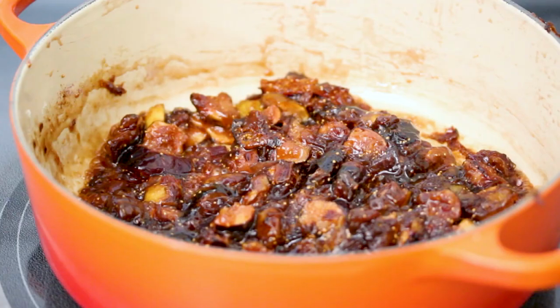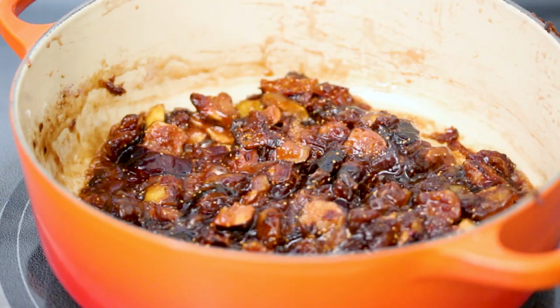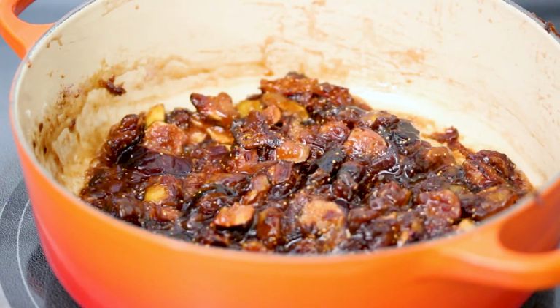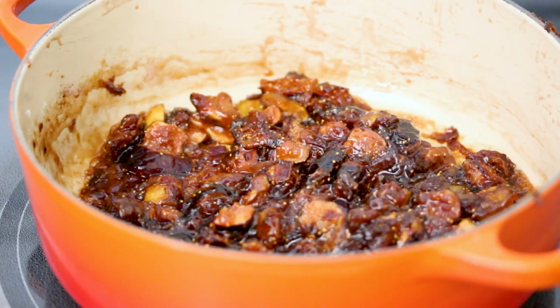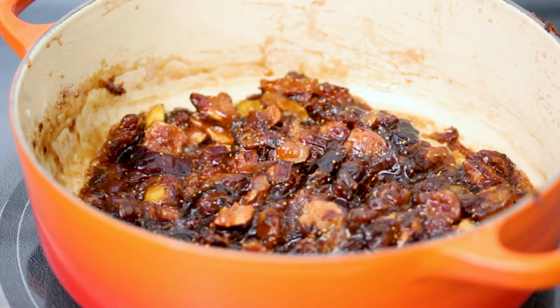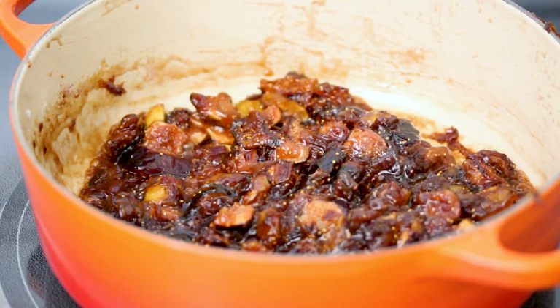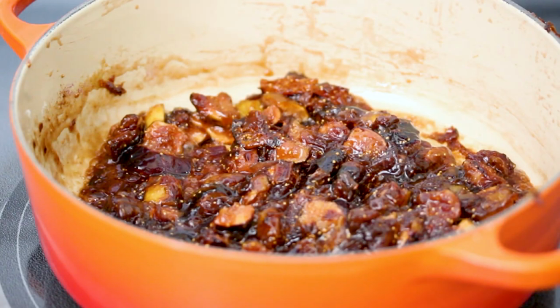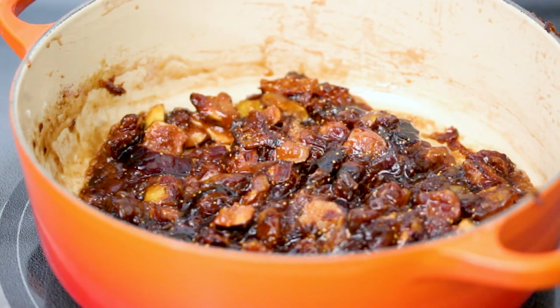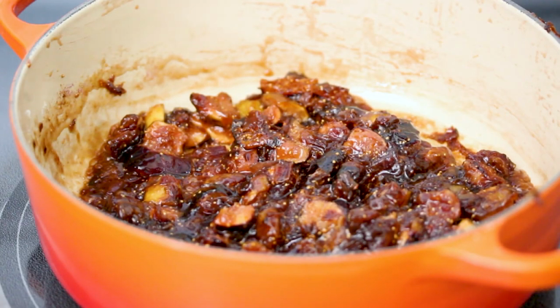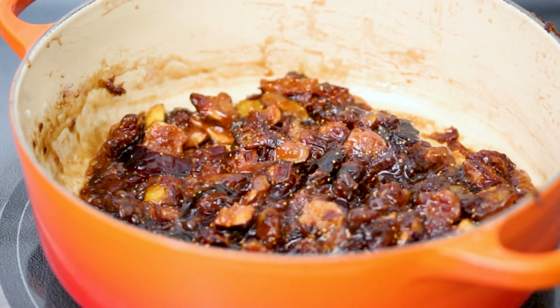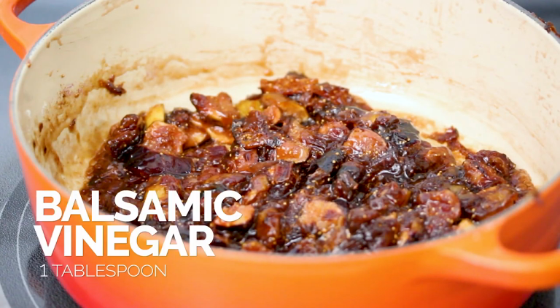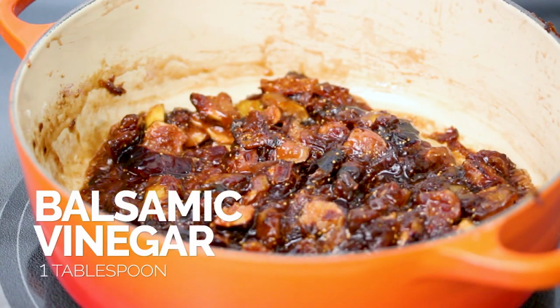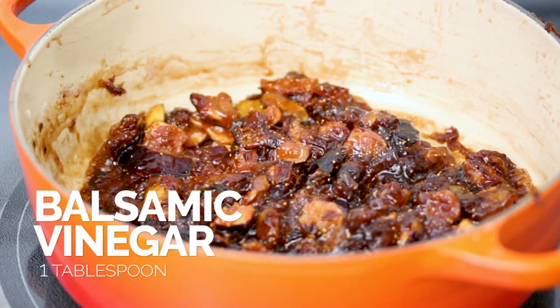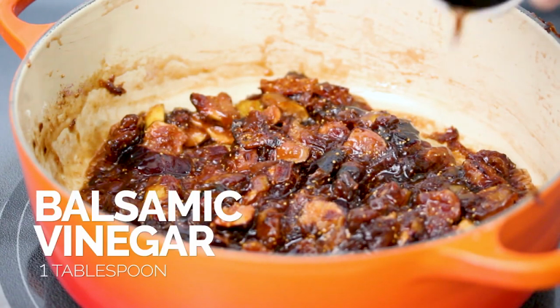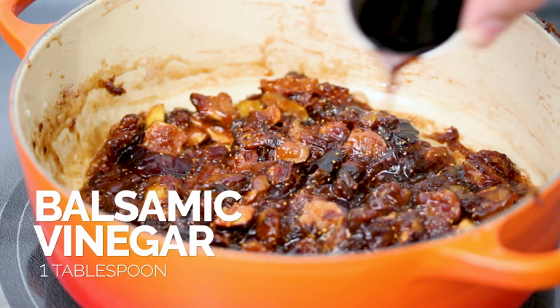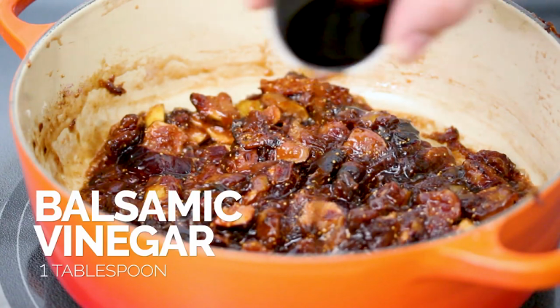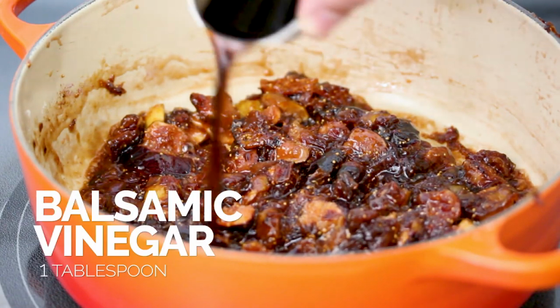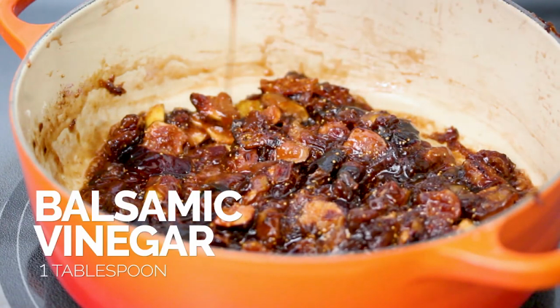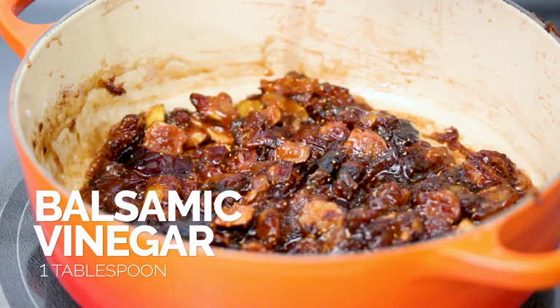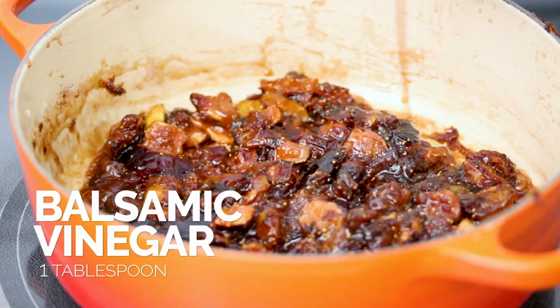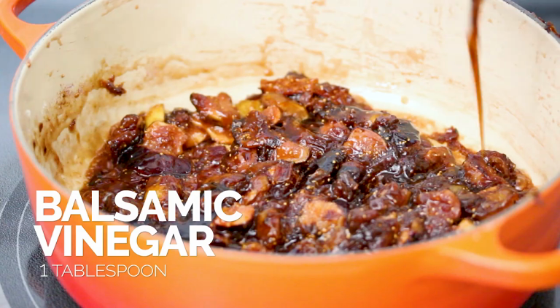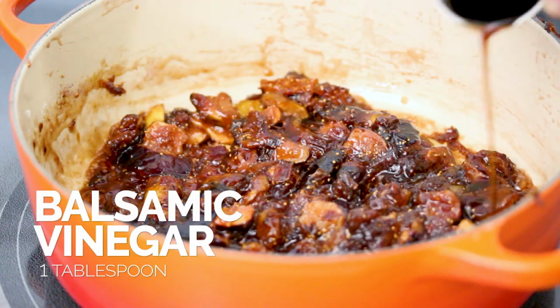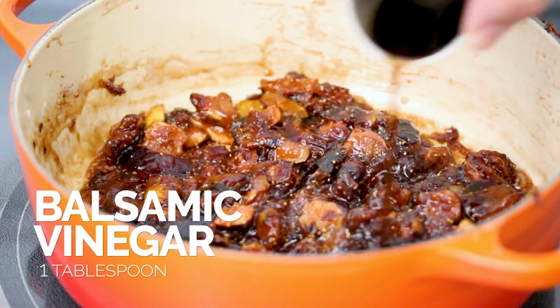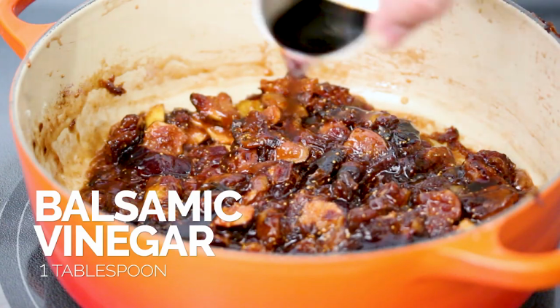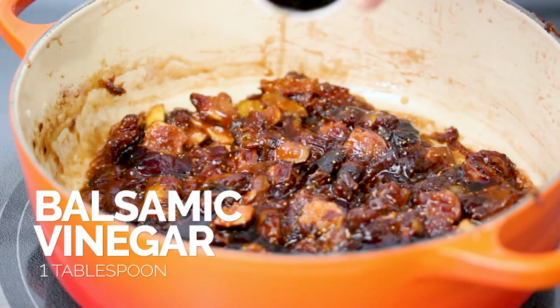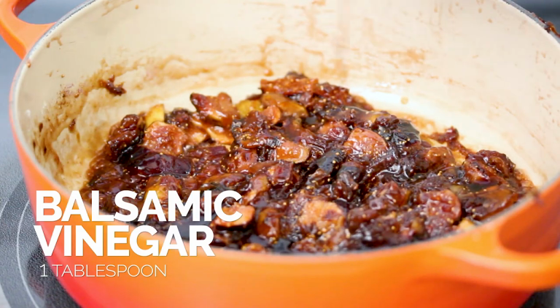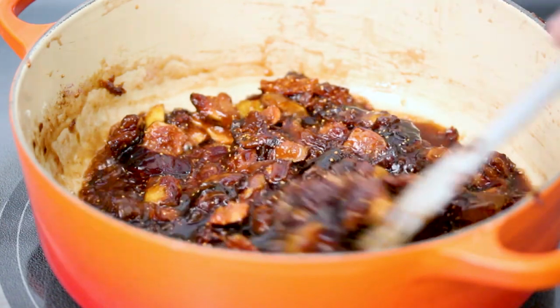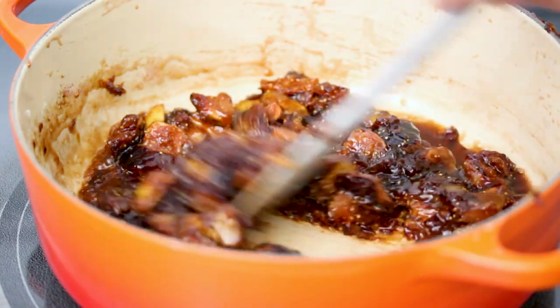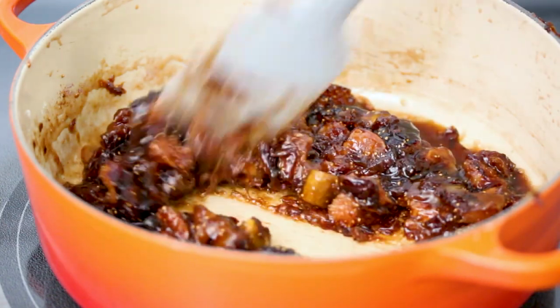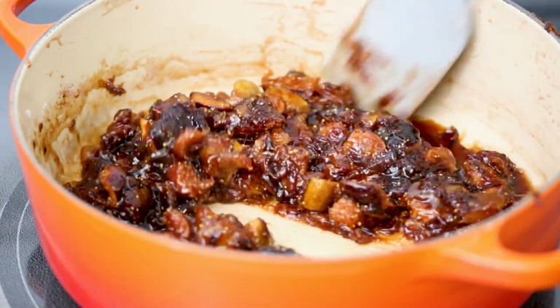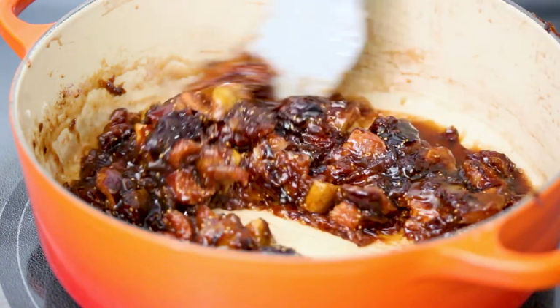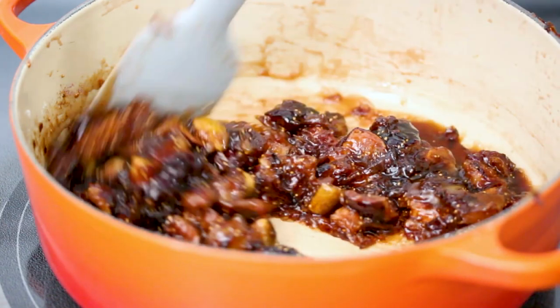Okay, so that's cooked down. We're going to add in some vinegar, some balsamic, and work that in.